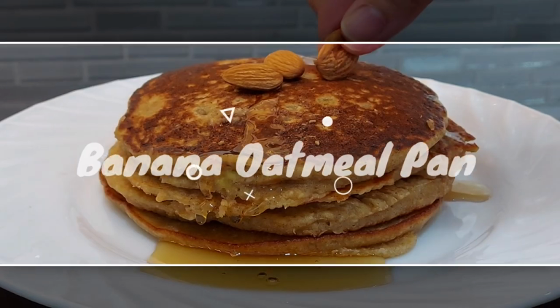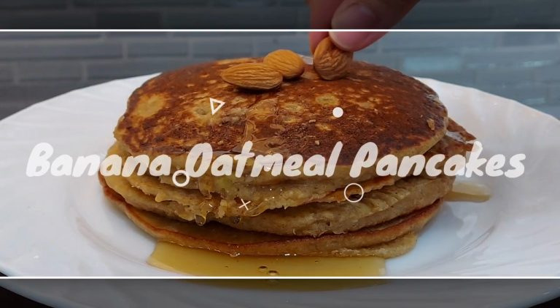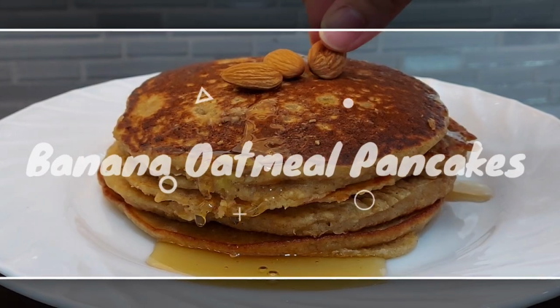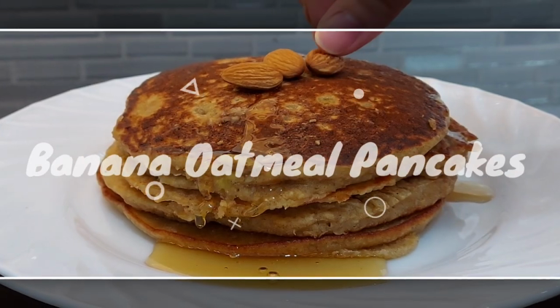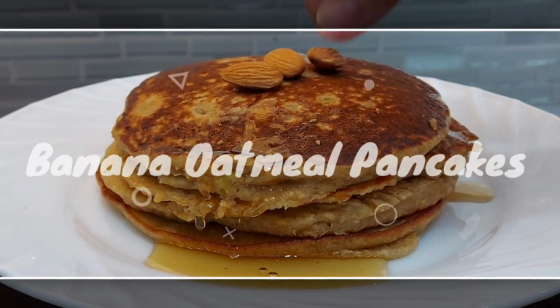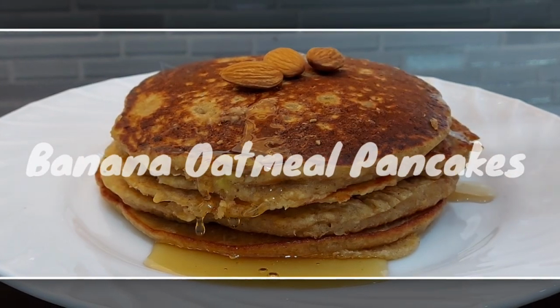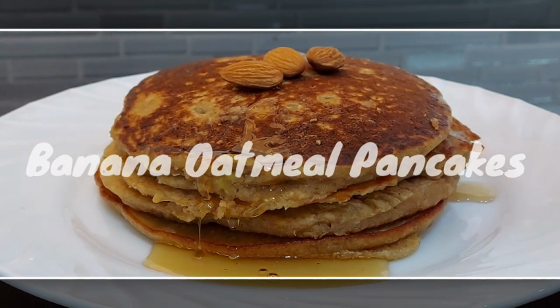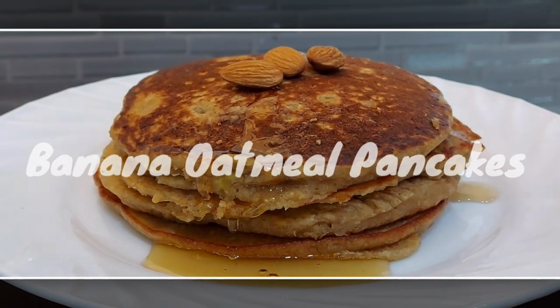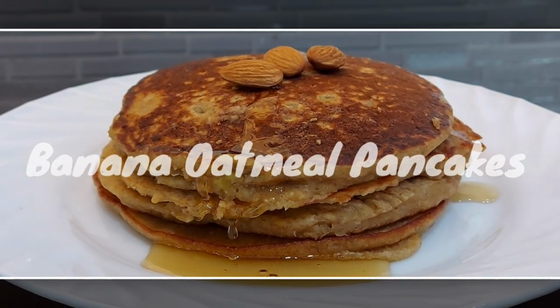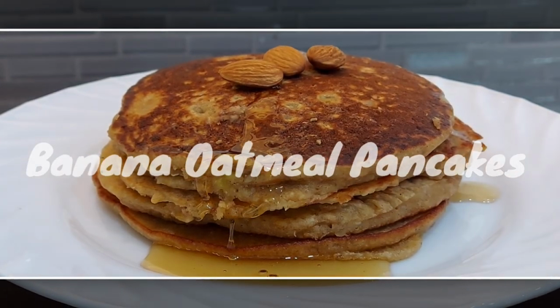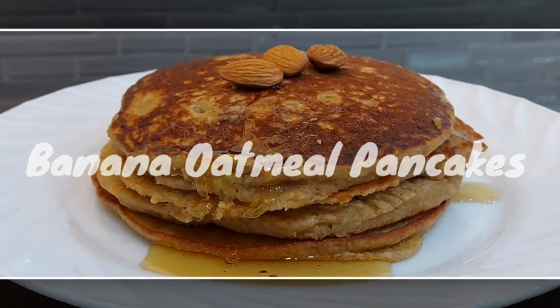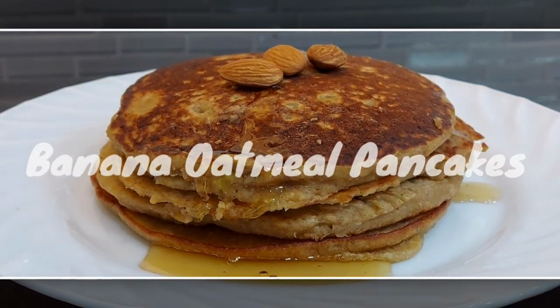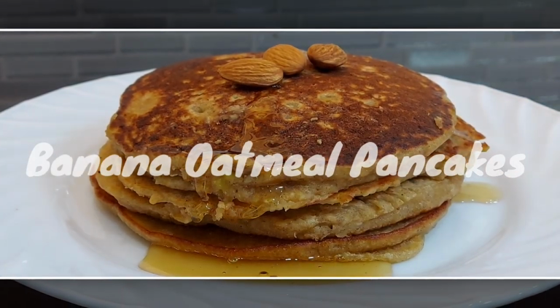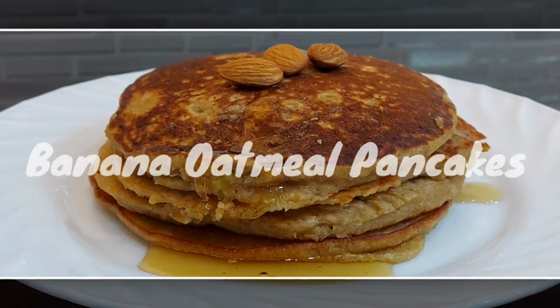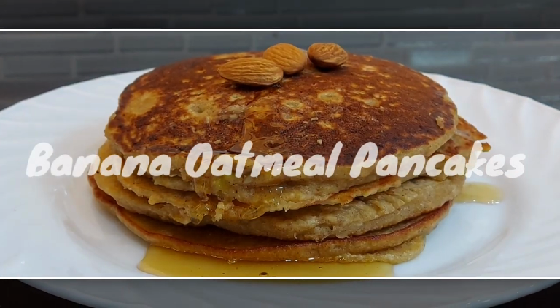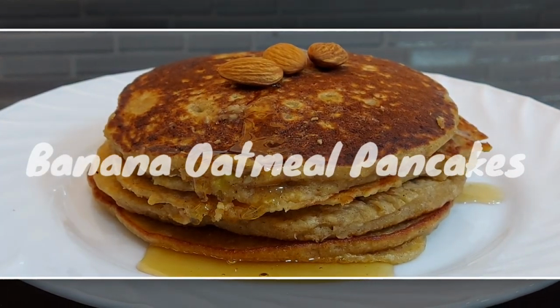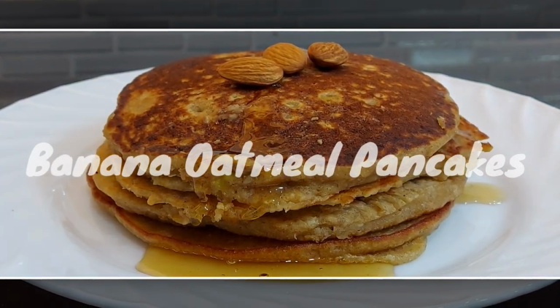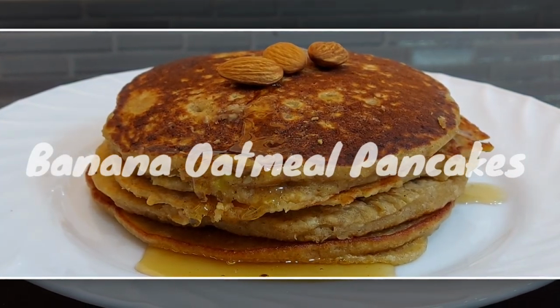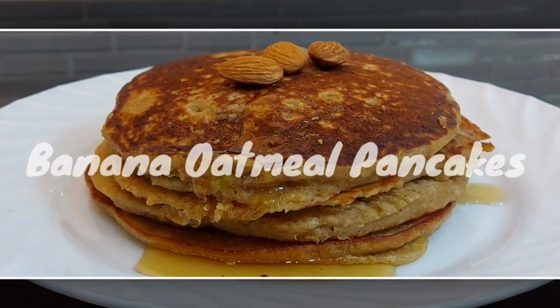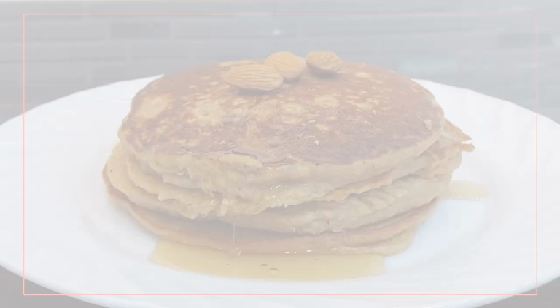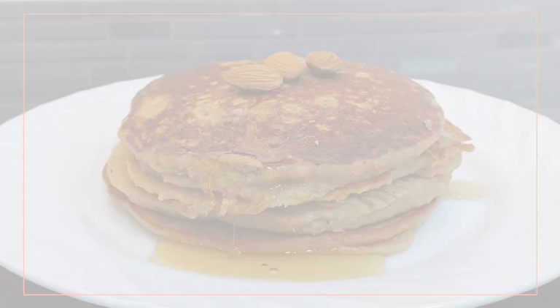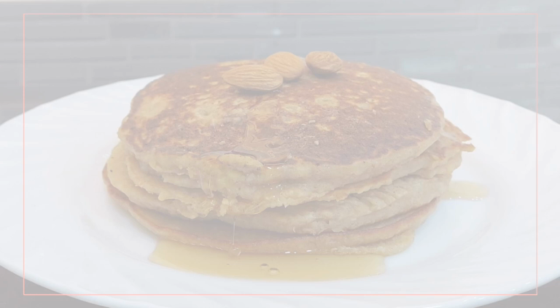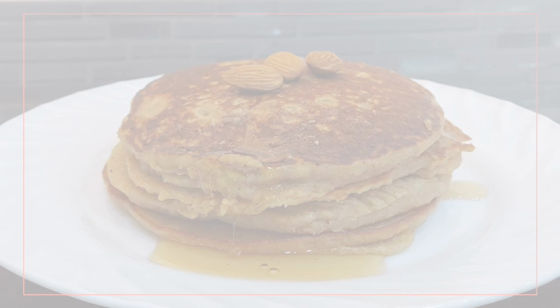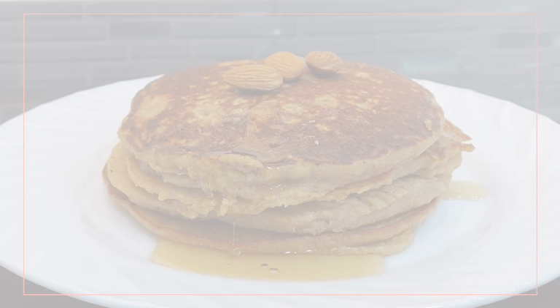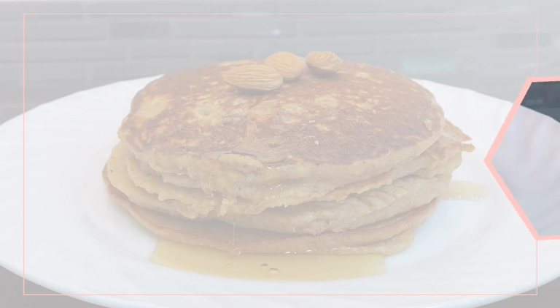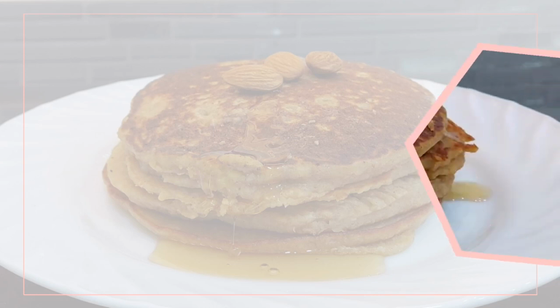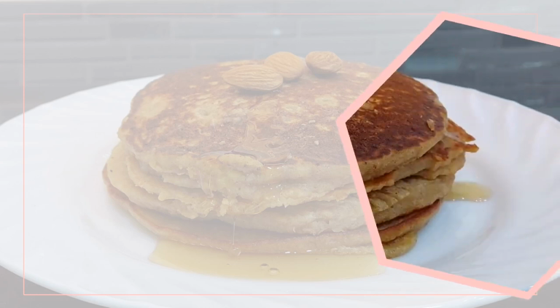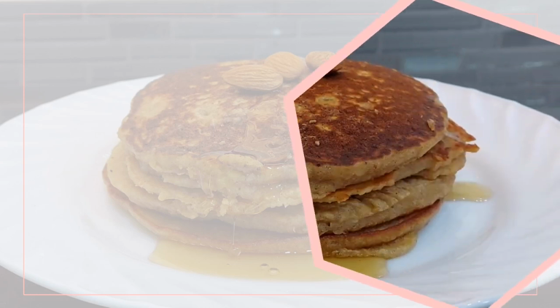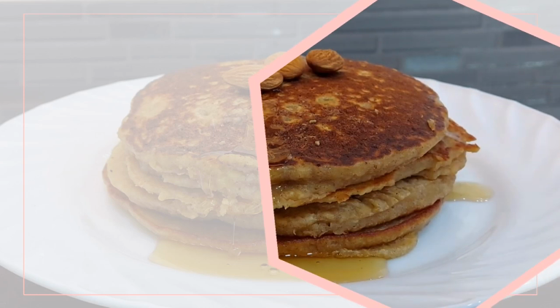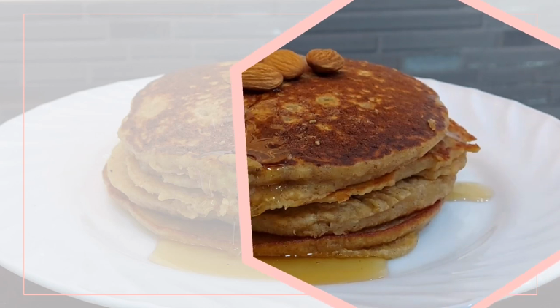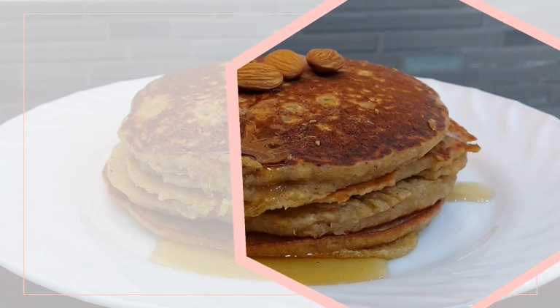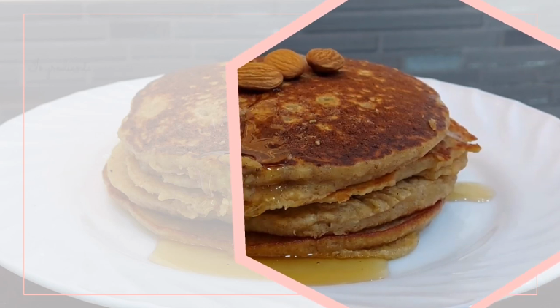The second recipe that I'll be showing is how to make banana oatmeal pancakes. Here are the ingredients that you'll need.